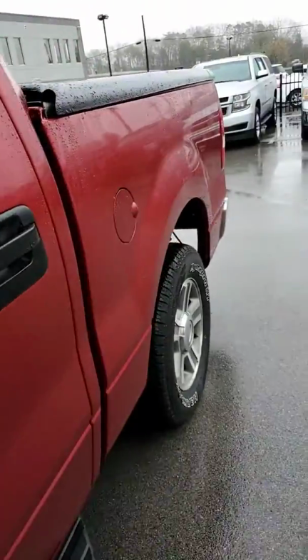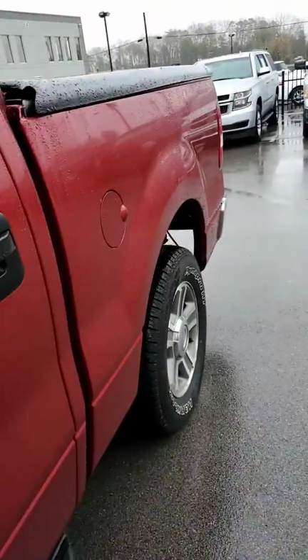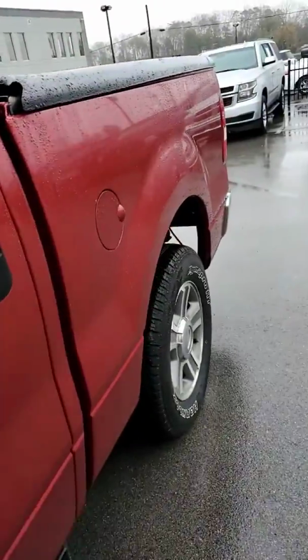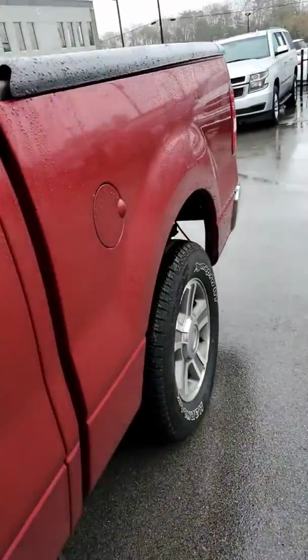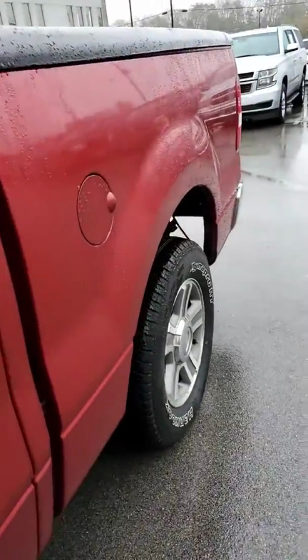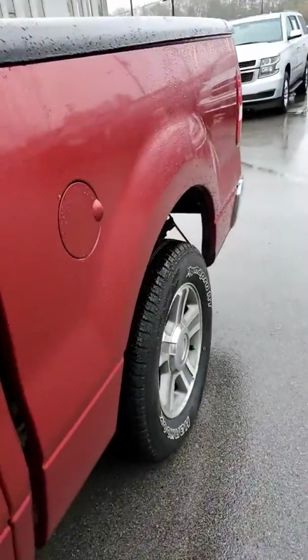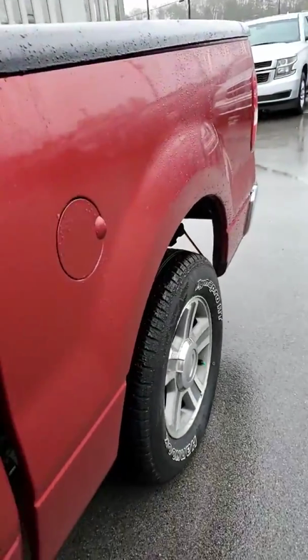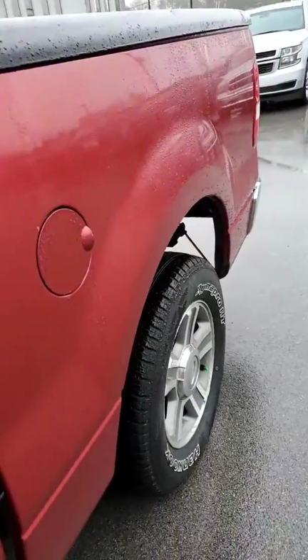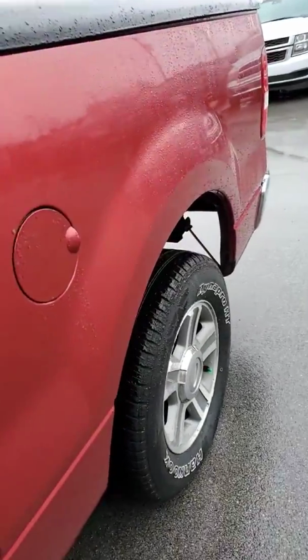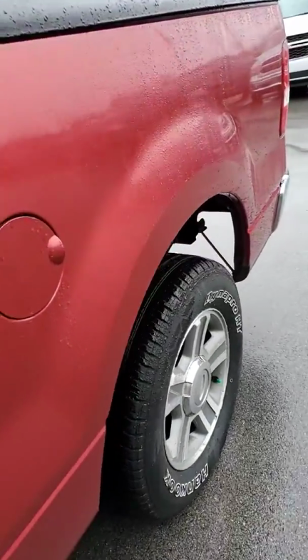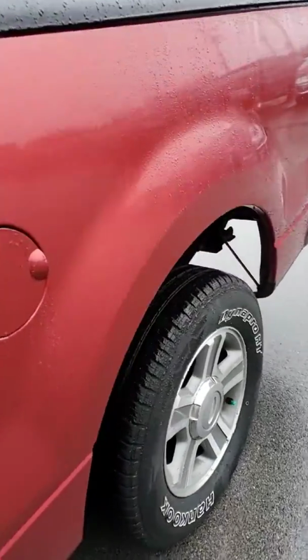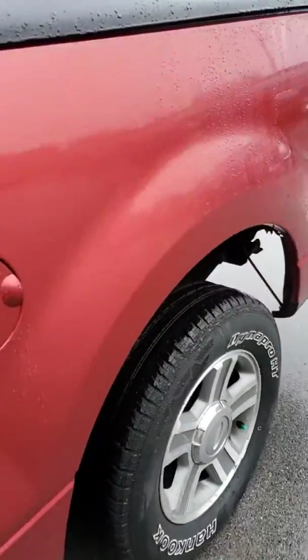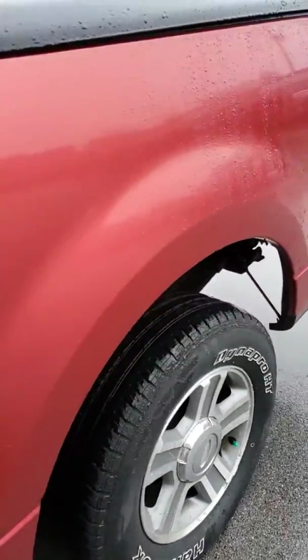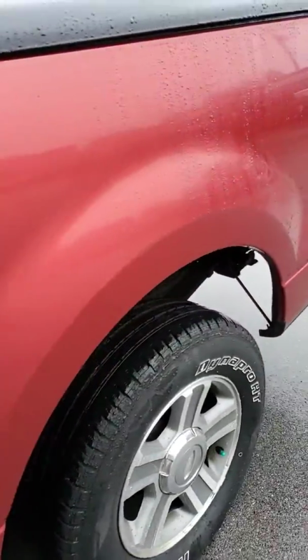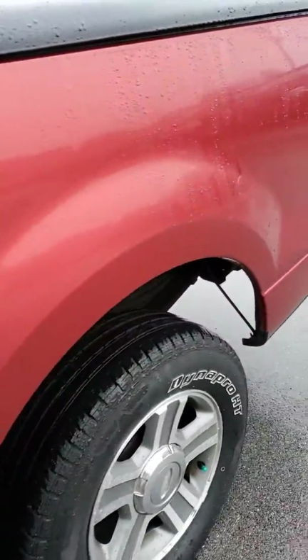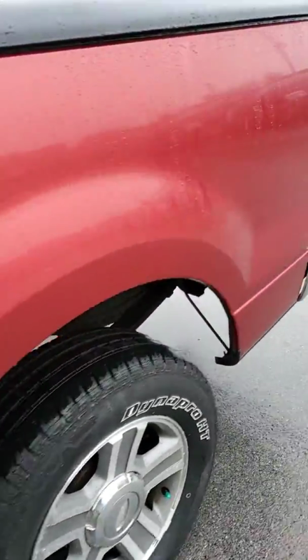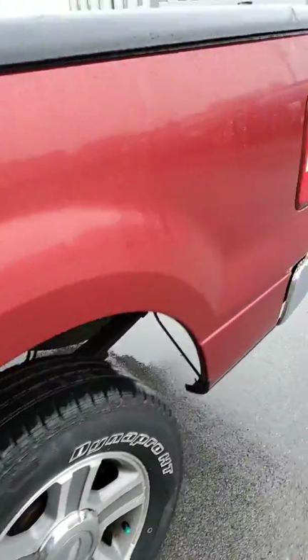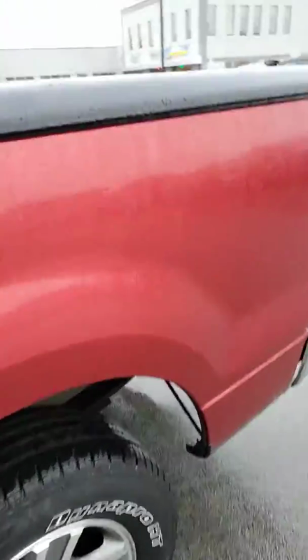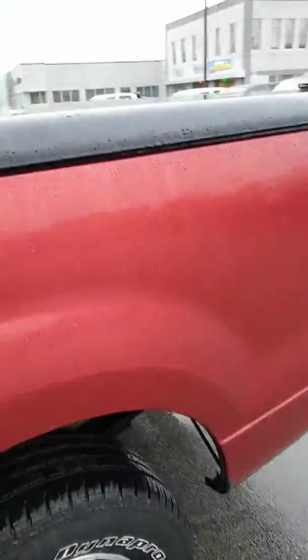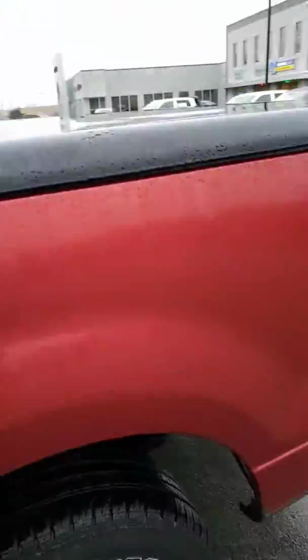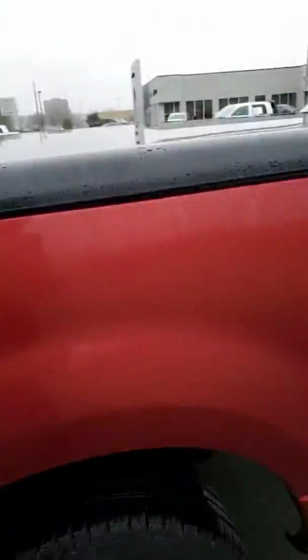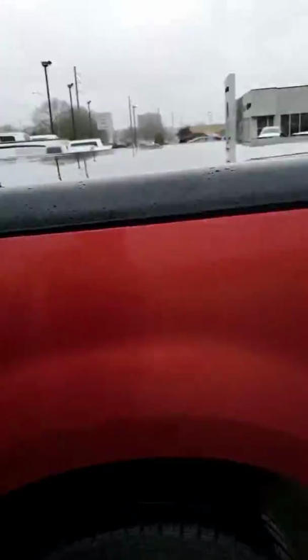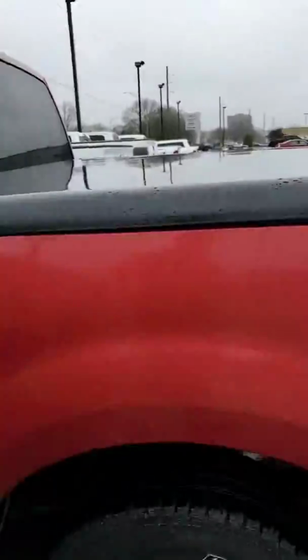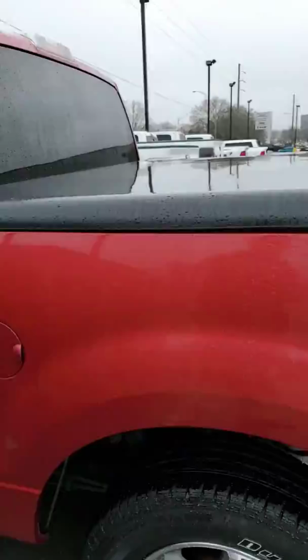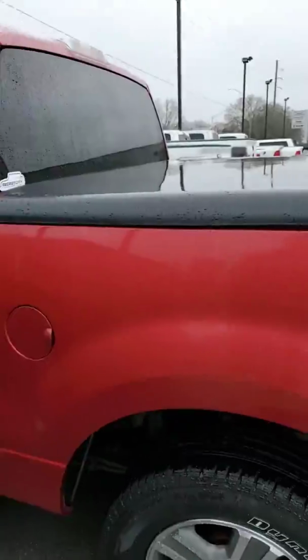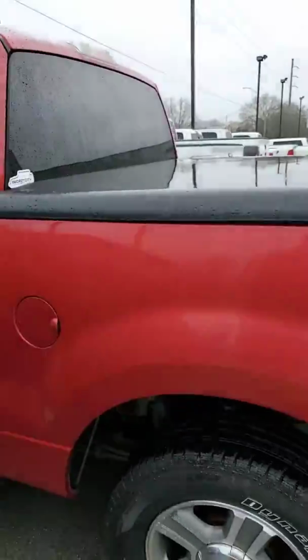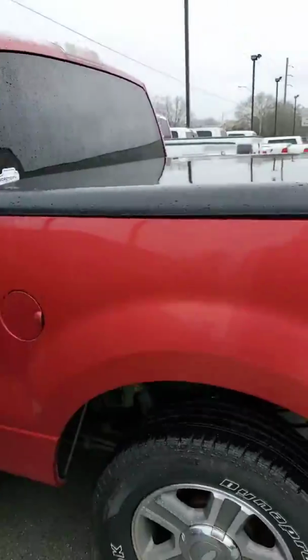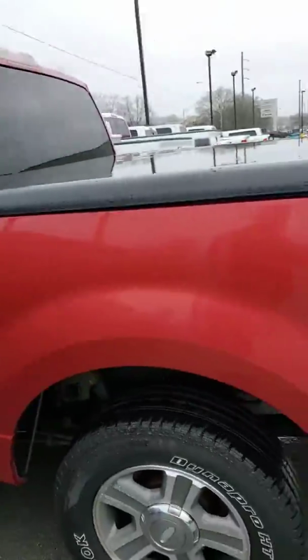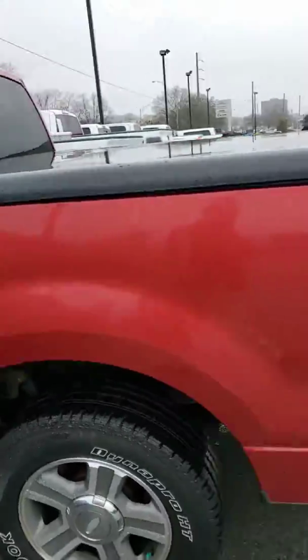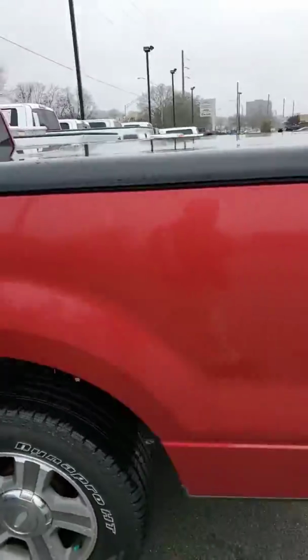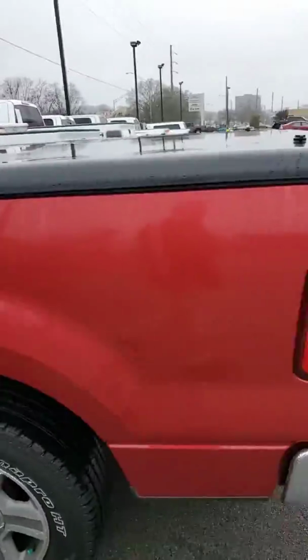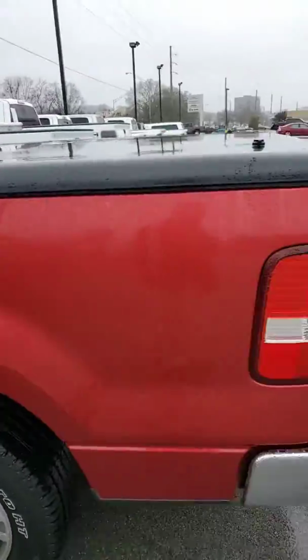The tires look real good. Do you have a tonneau cover?